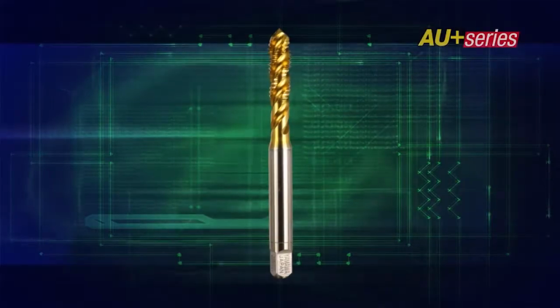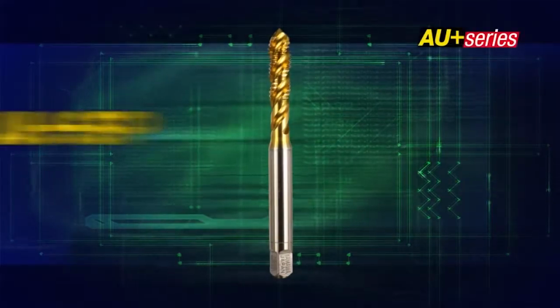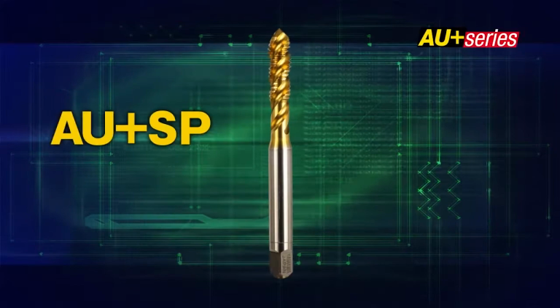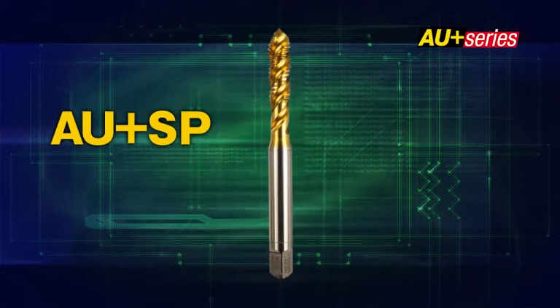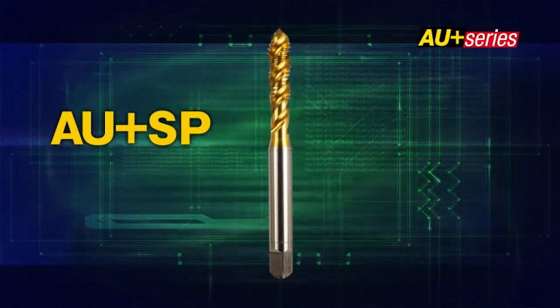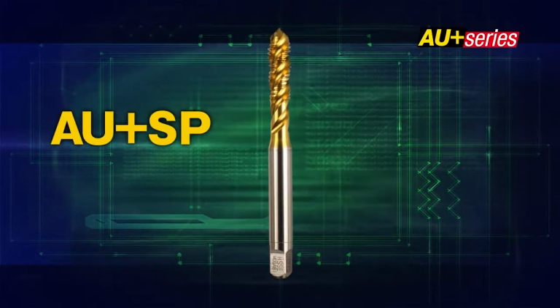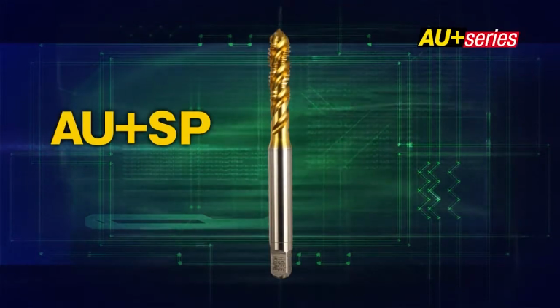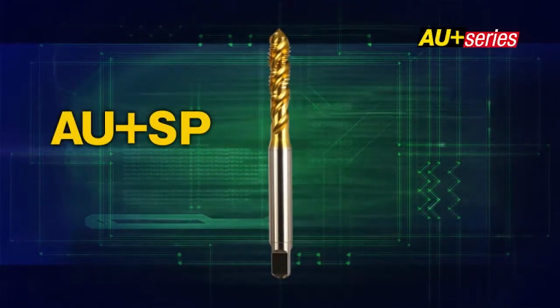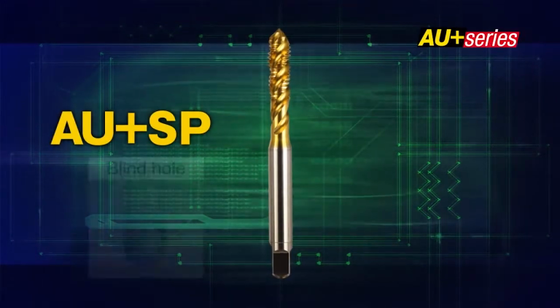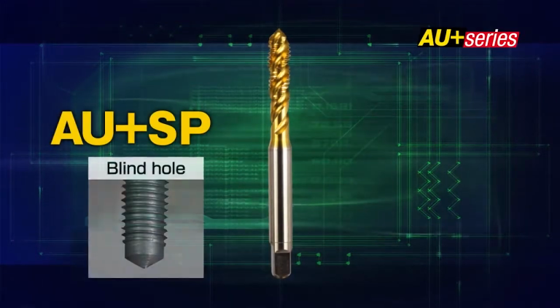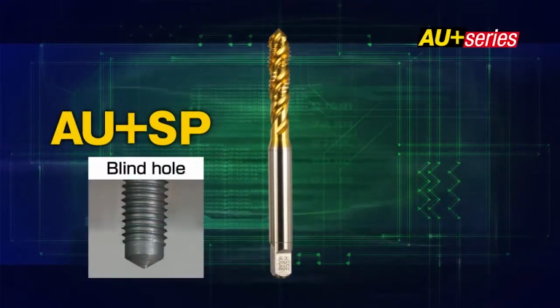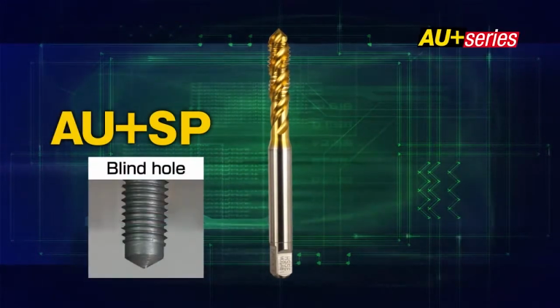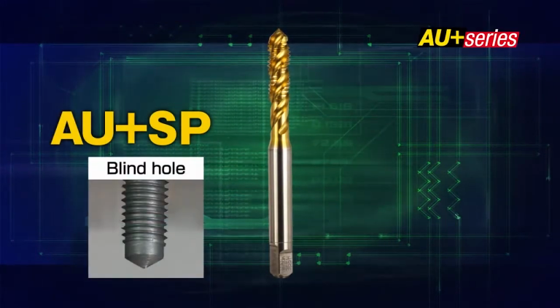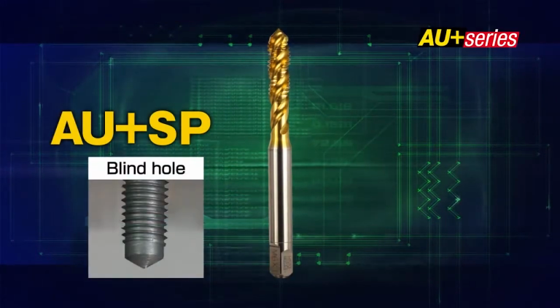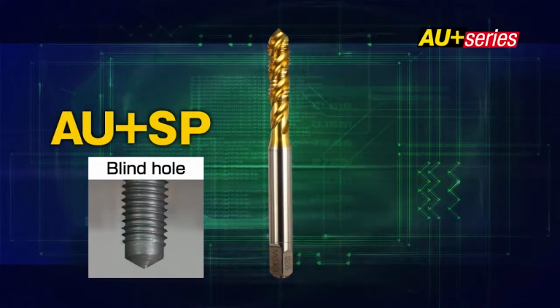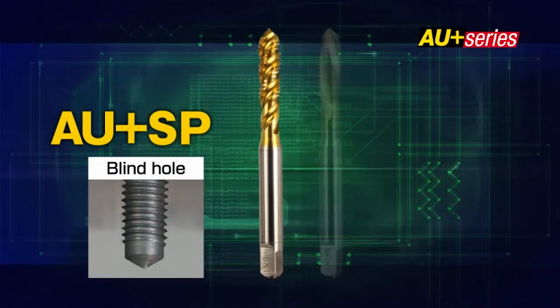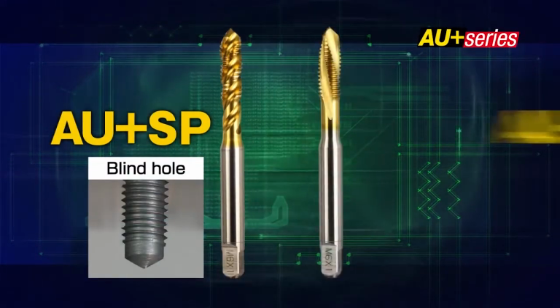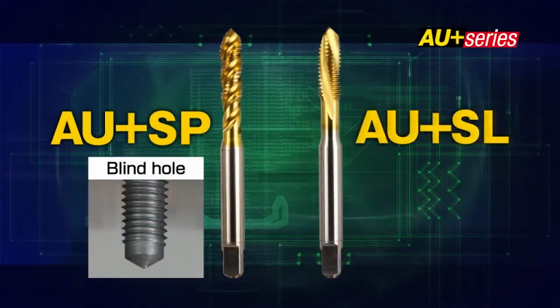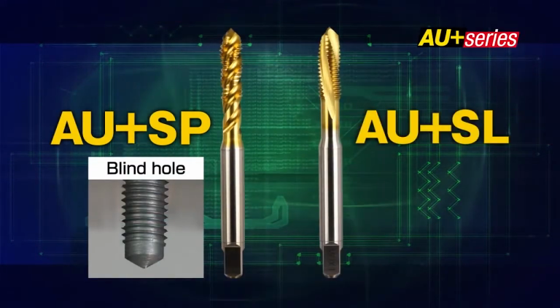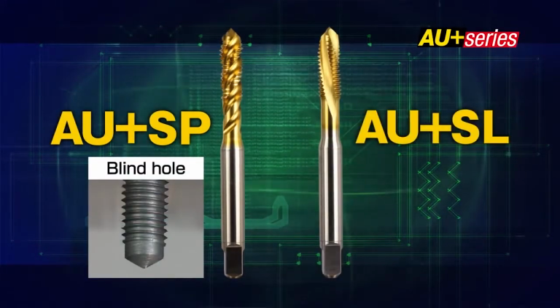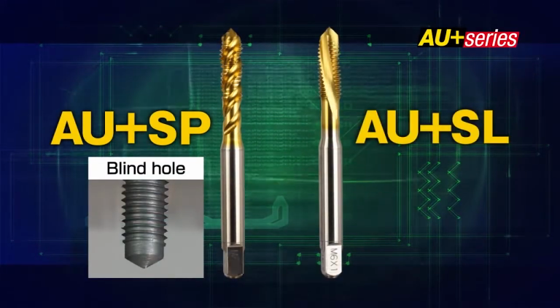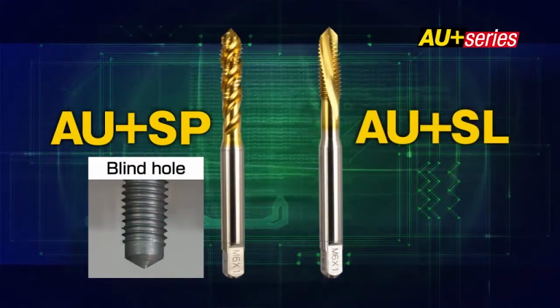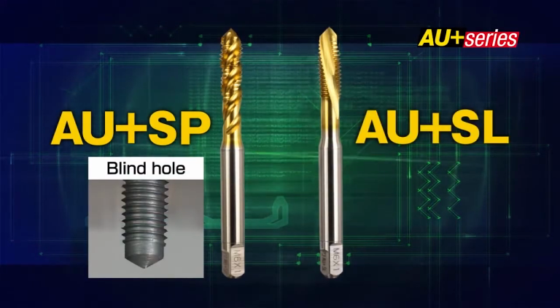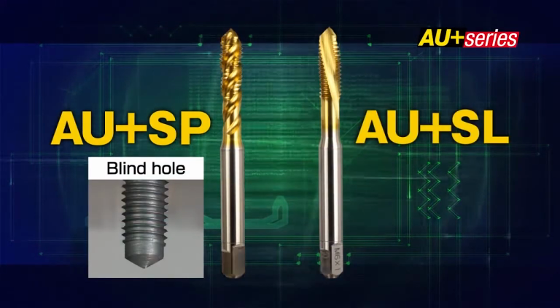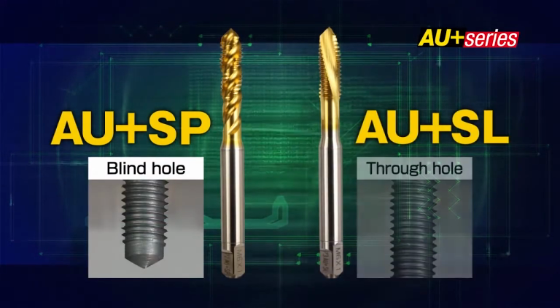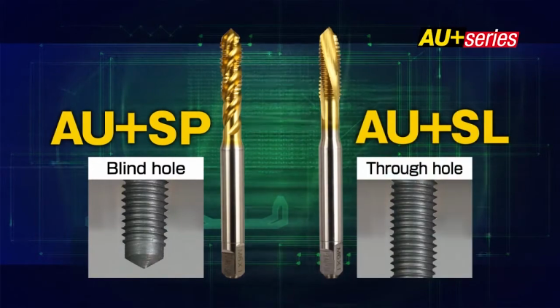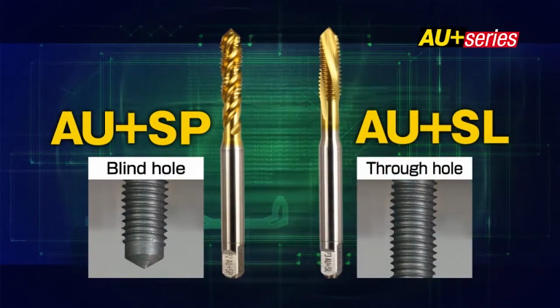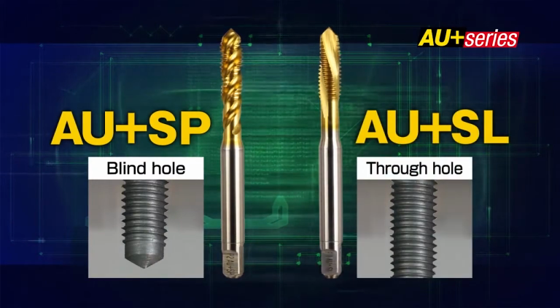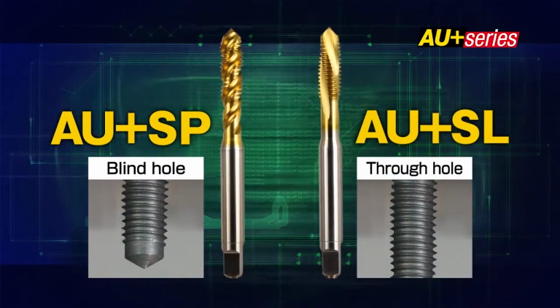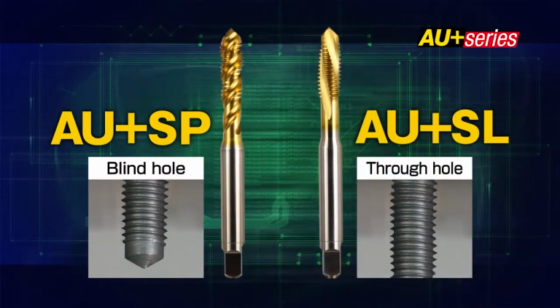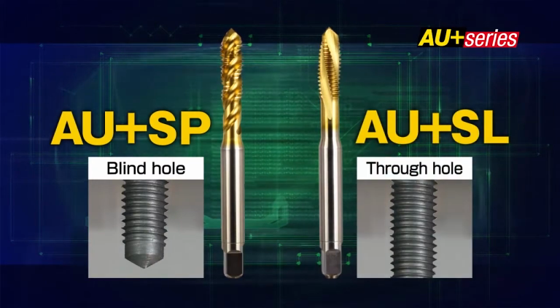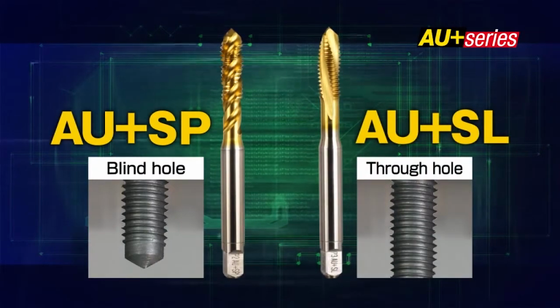The AU Plus SP is a coated tap for blind holes. The AU Plus SL is a coated tap for through holes.